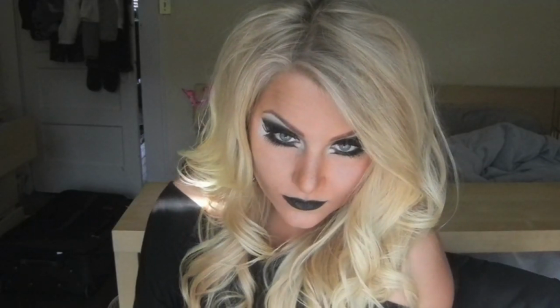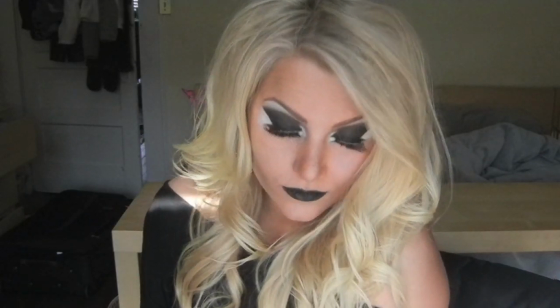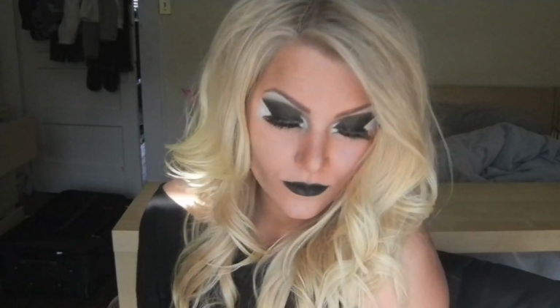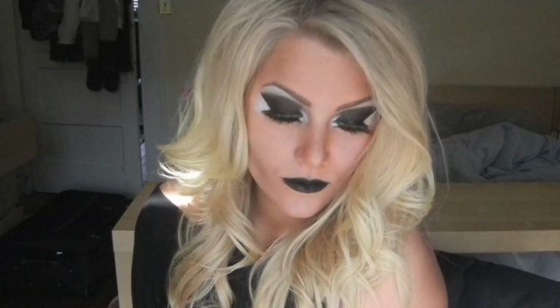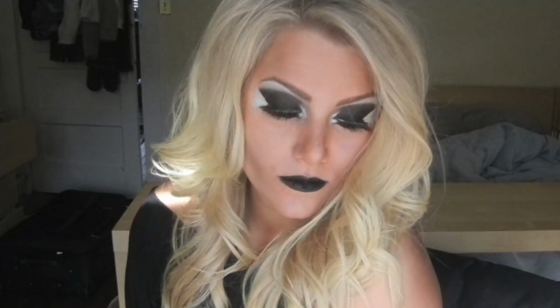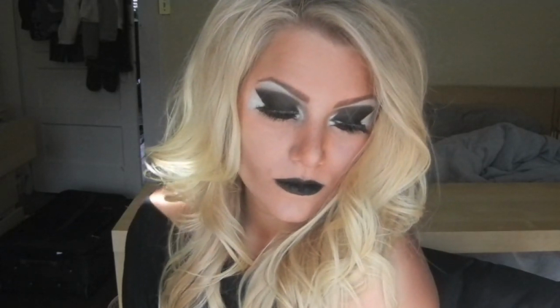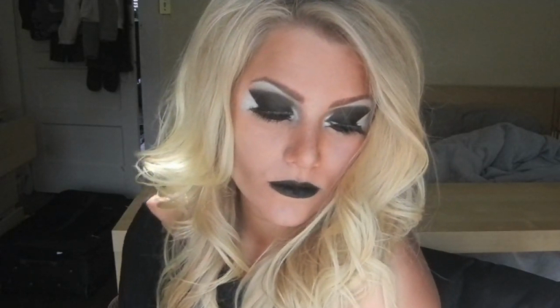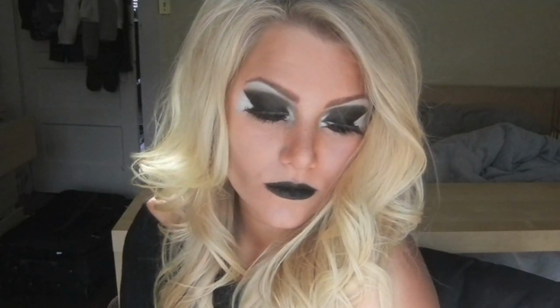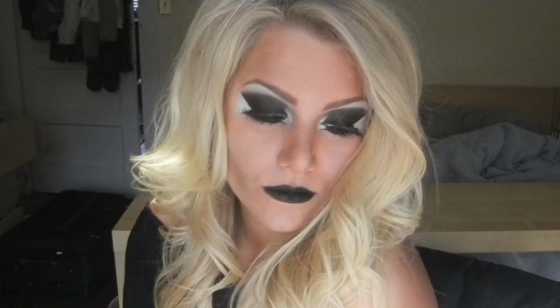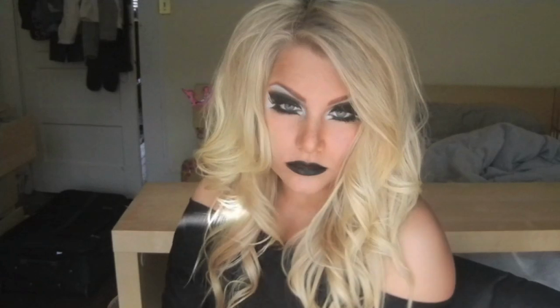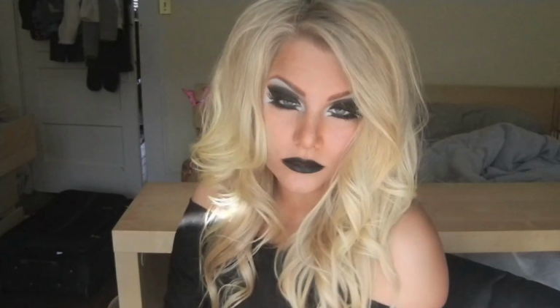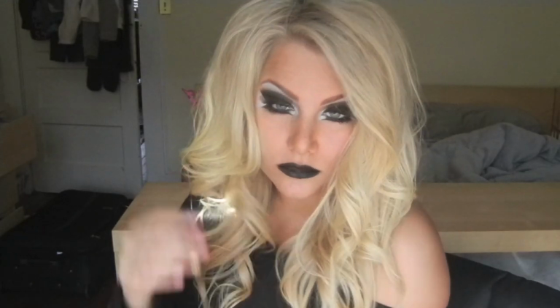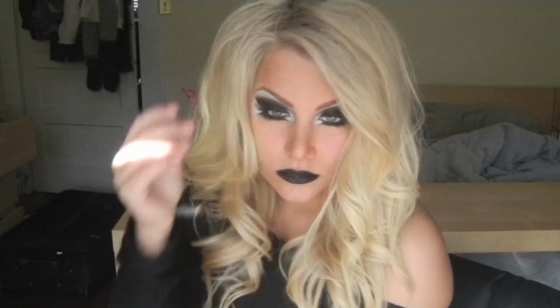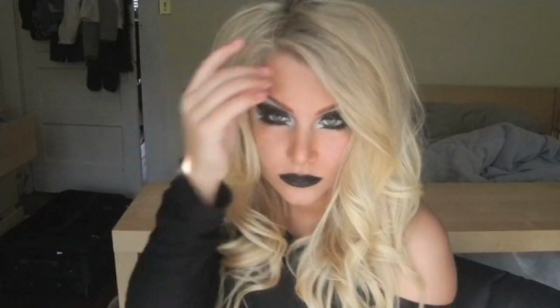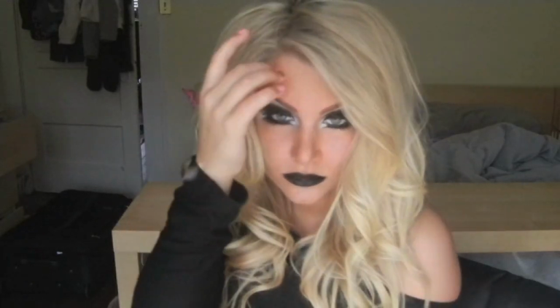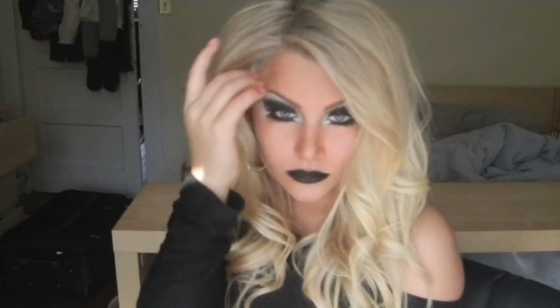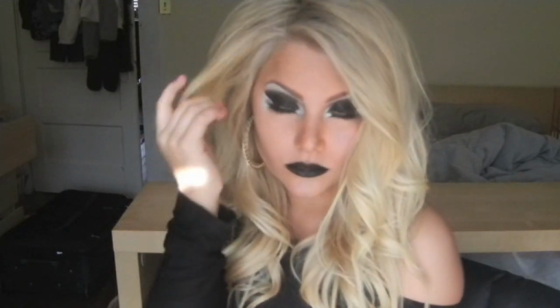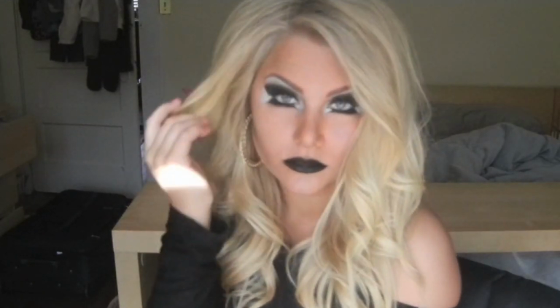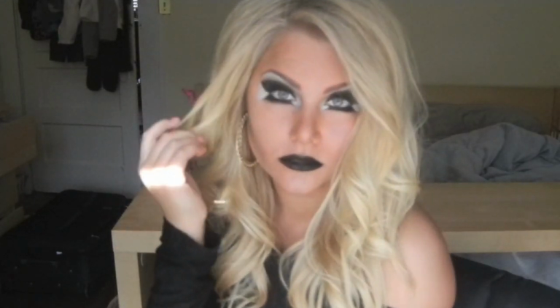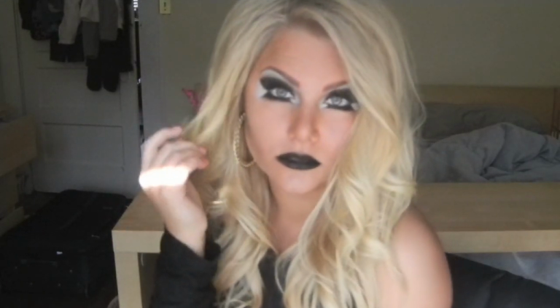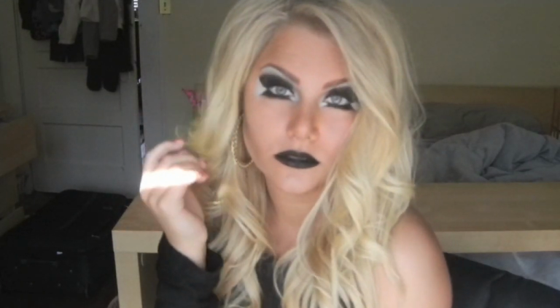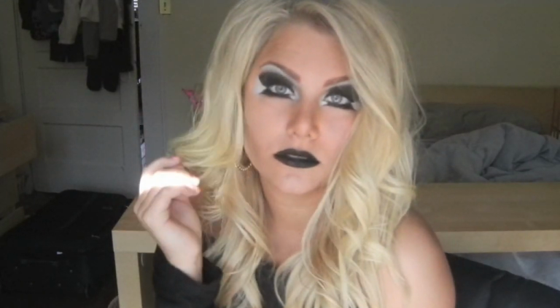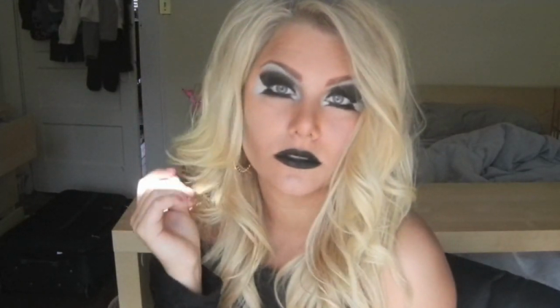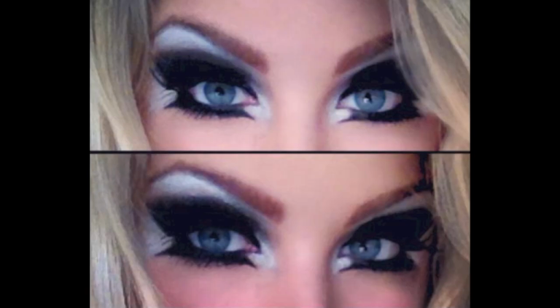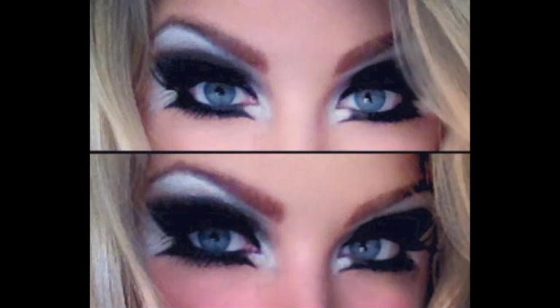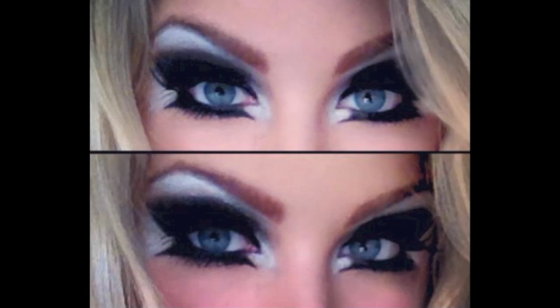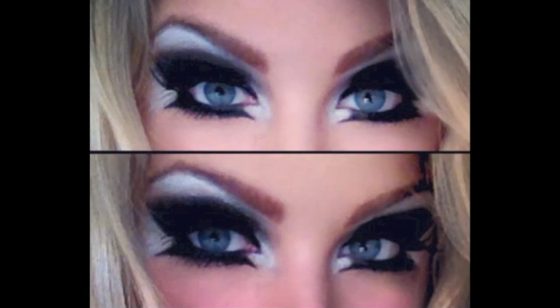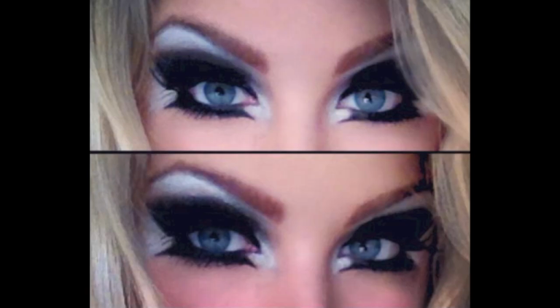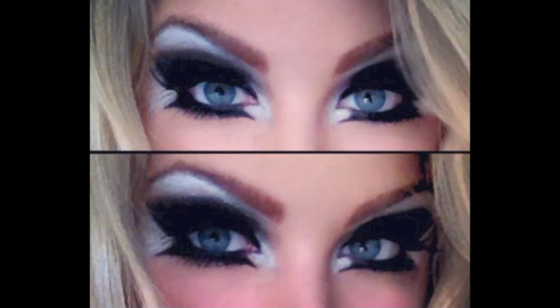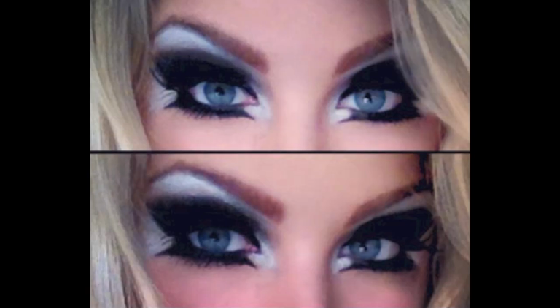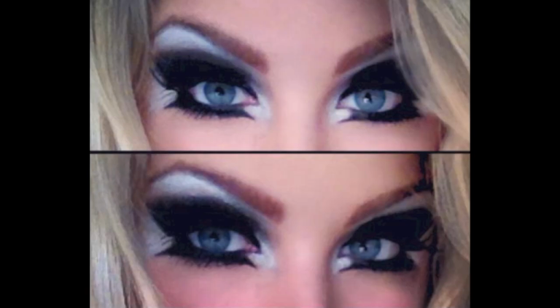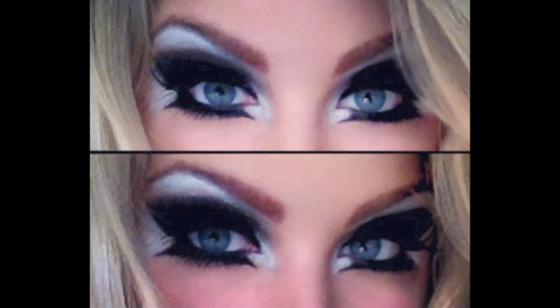And now the look is complete! I hope you guys enjoyed this video. If you have any other questions, make sure to comment below. Check out the description box and I will see you guys later.